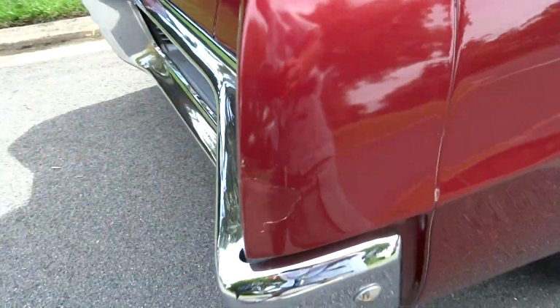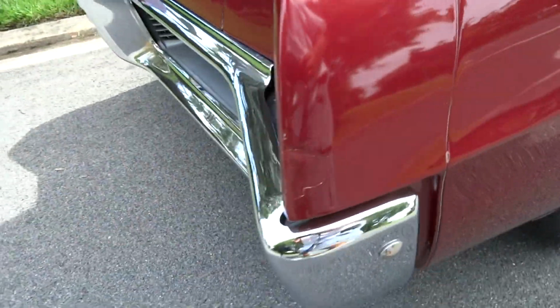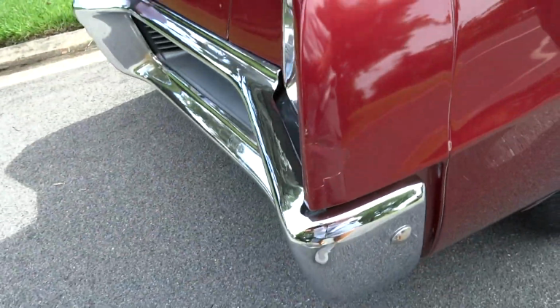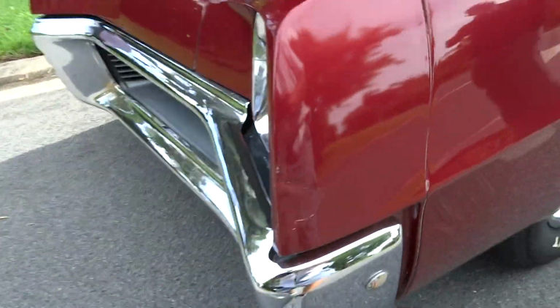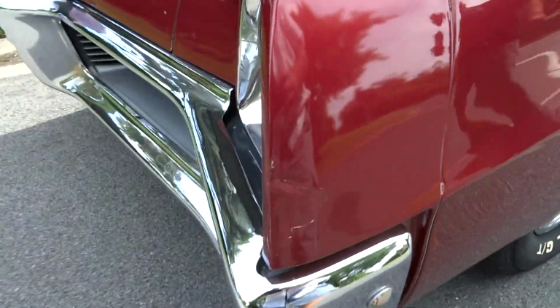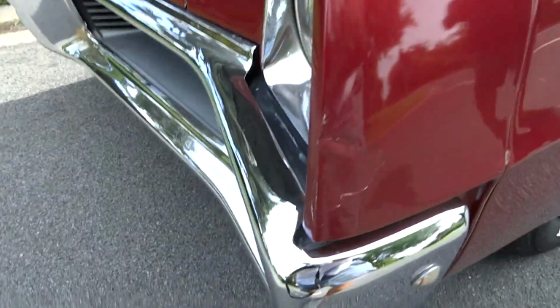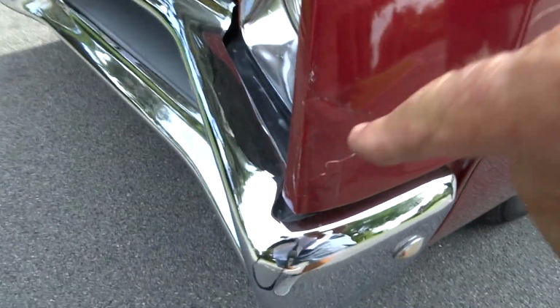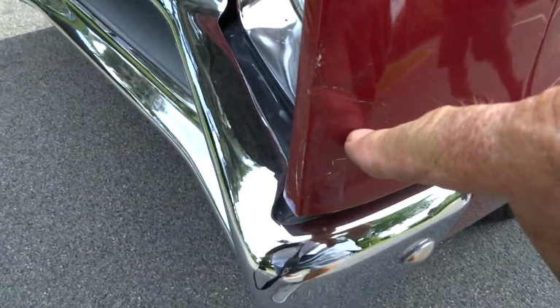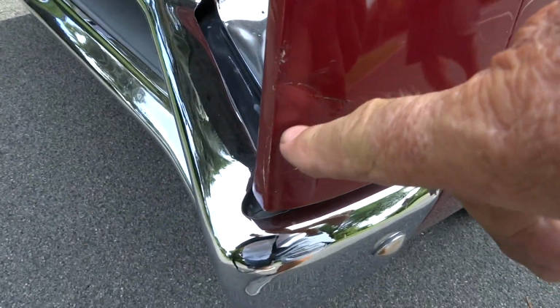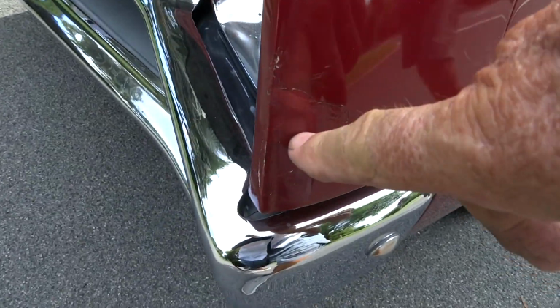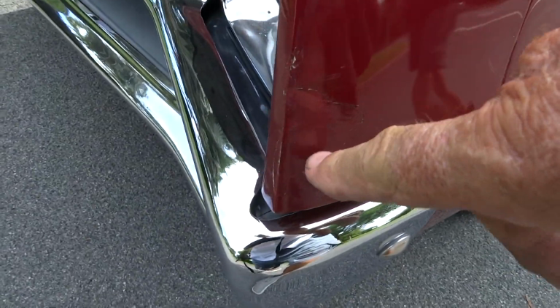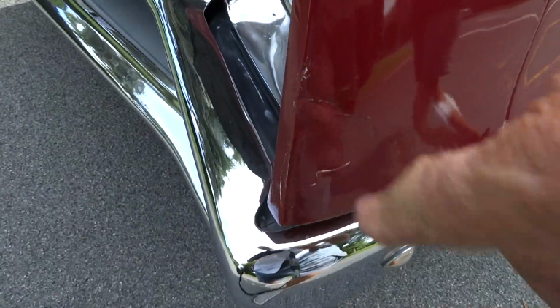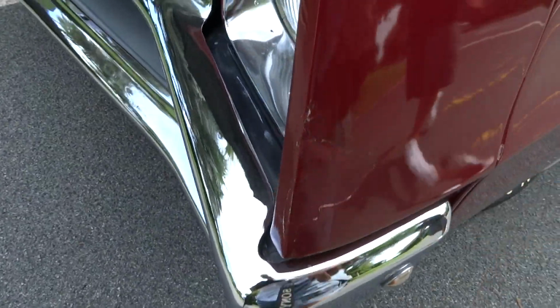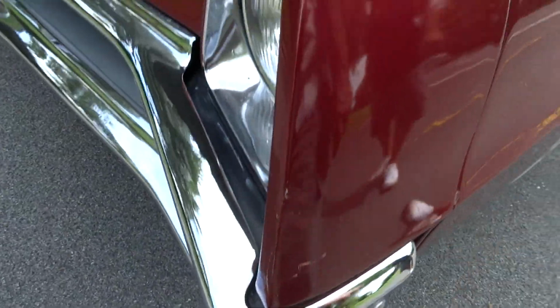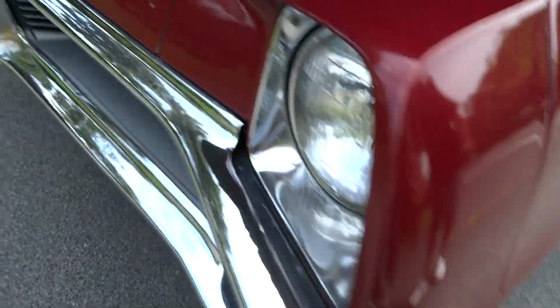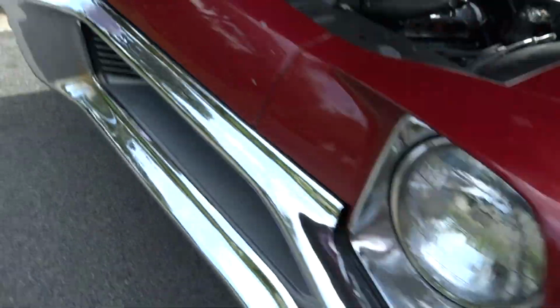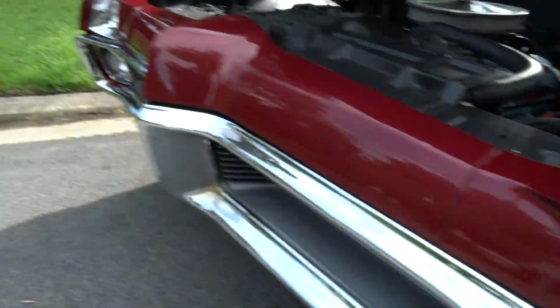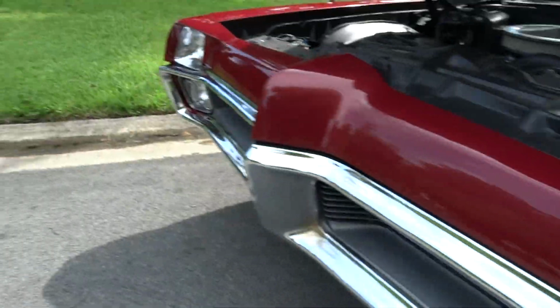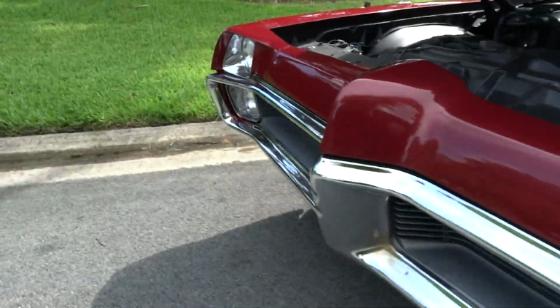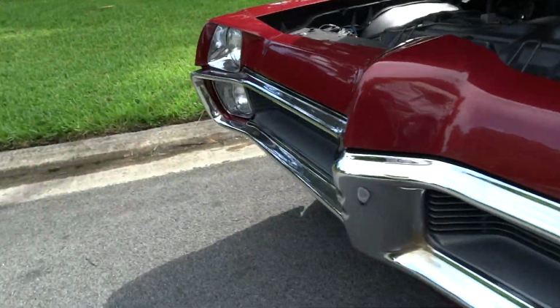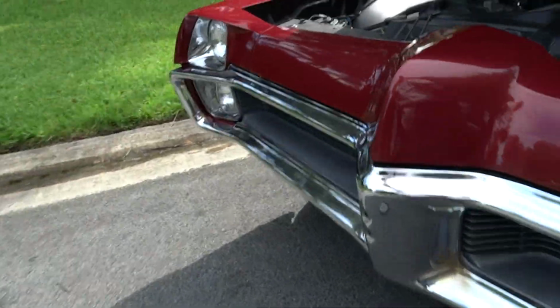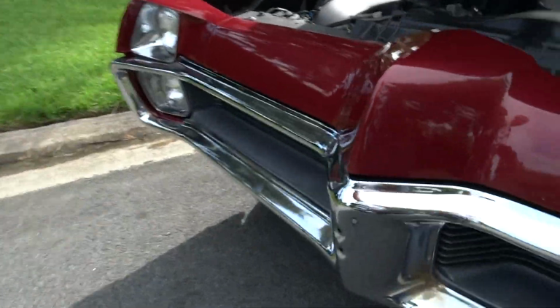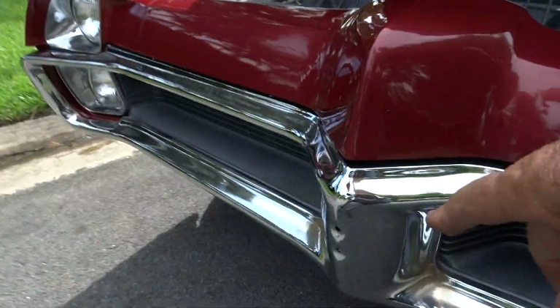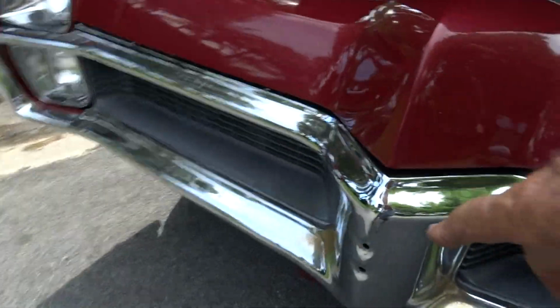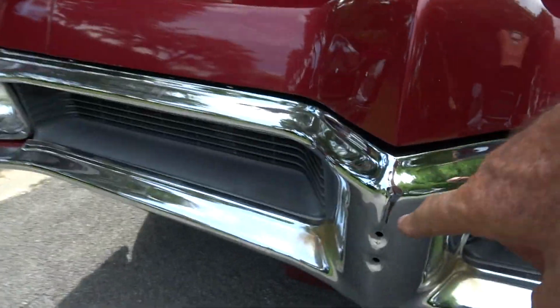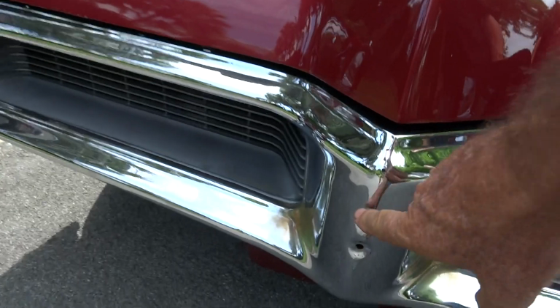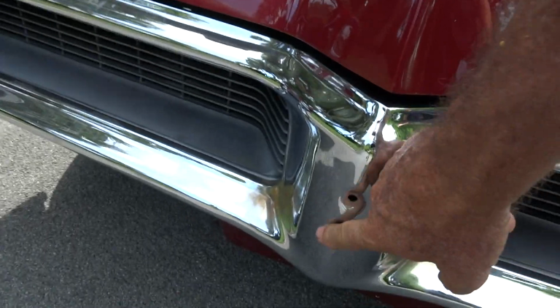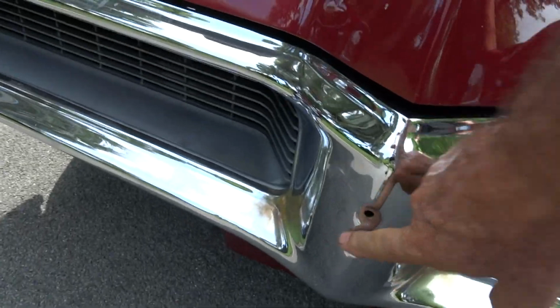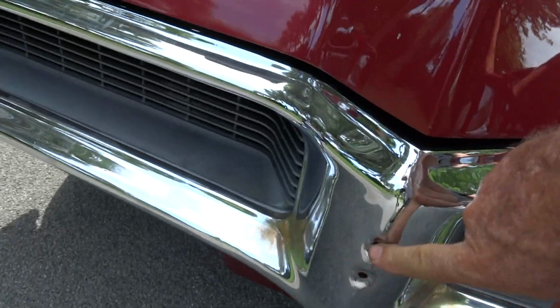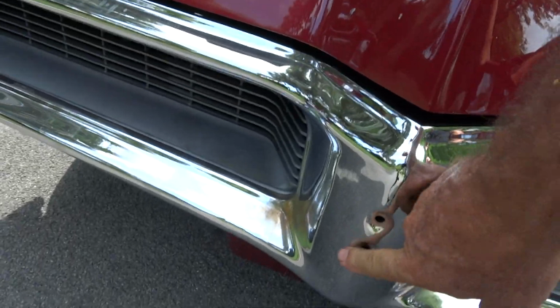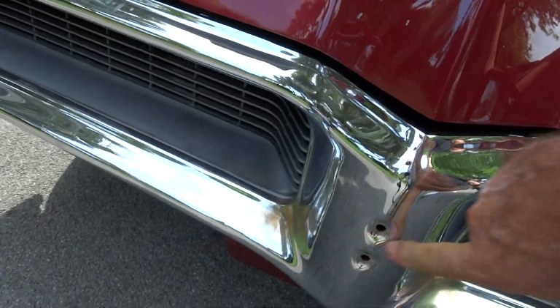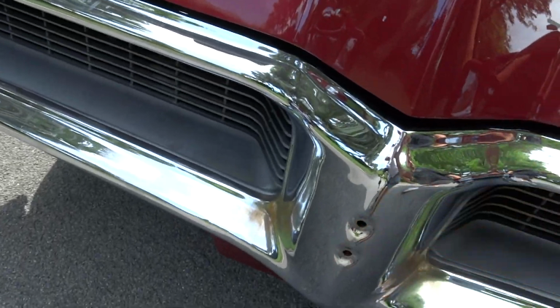There's another little imperfection here in the corner. It's also missing whatever little emblem goes here.